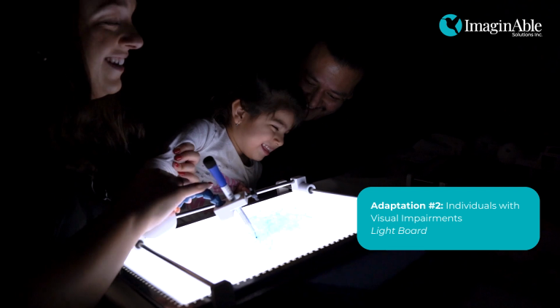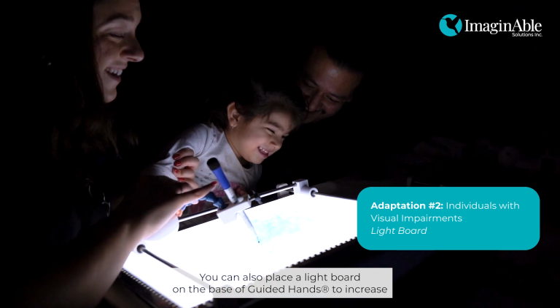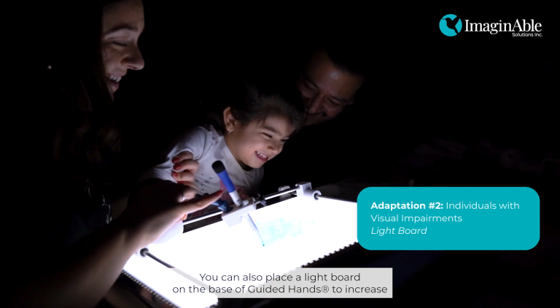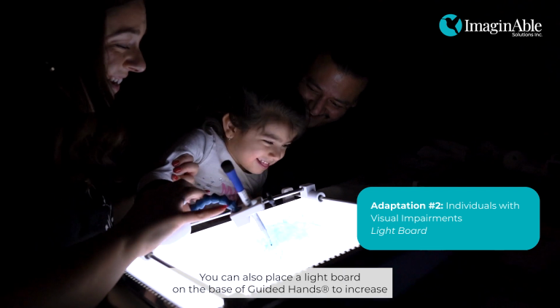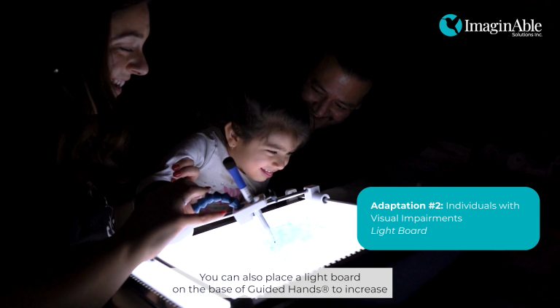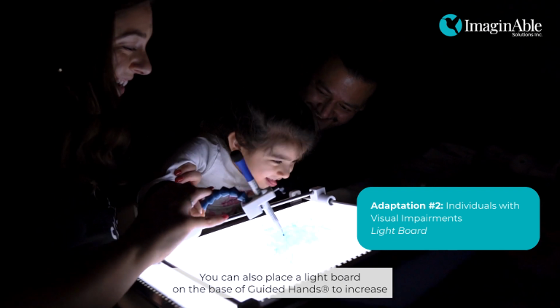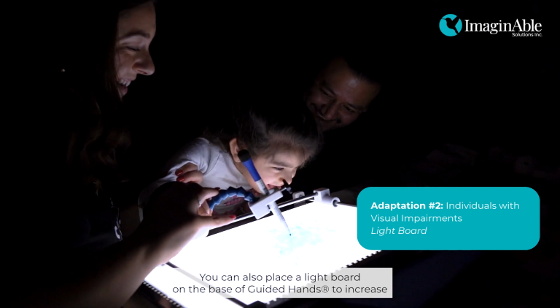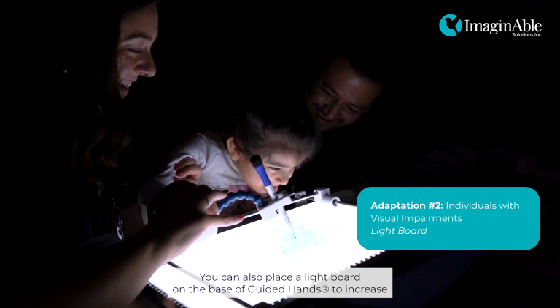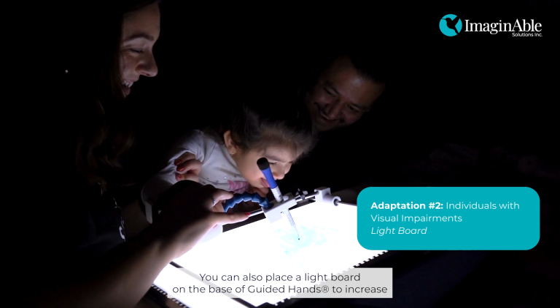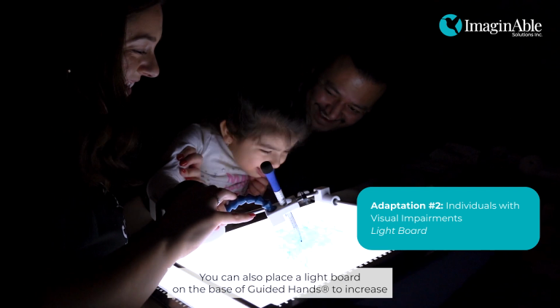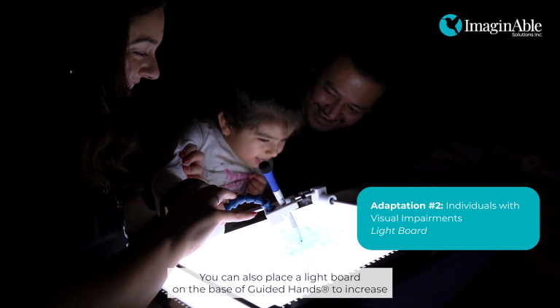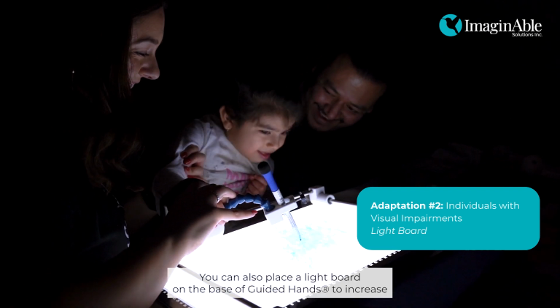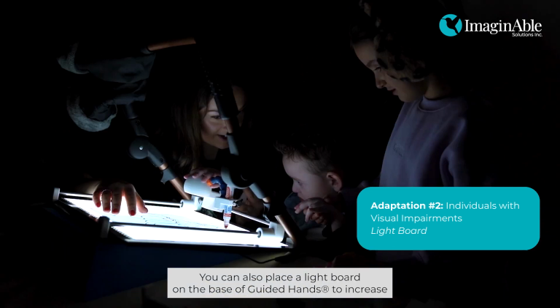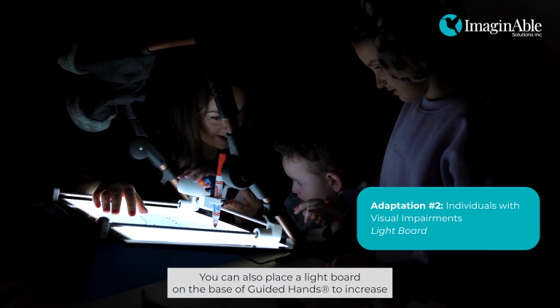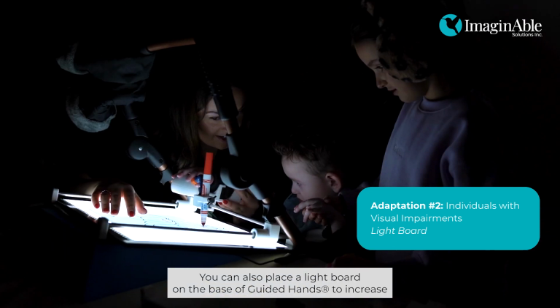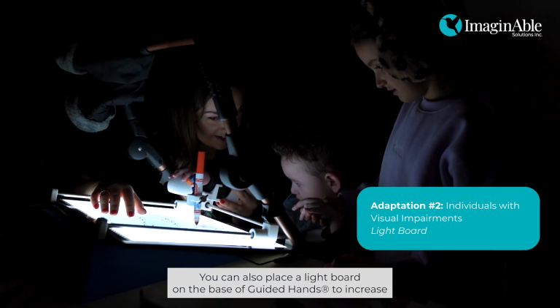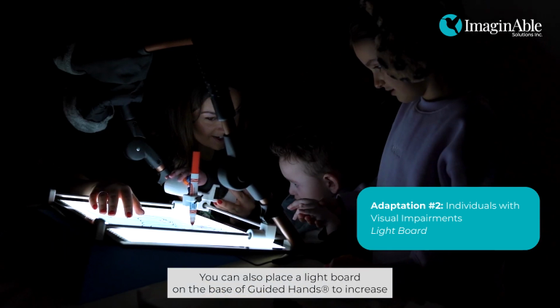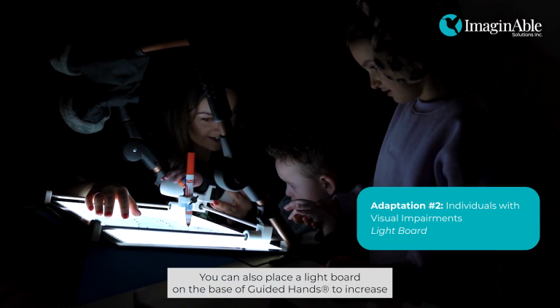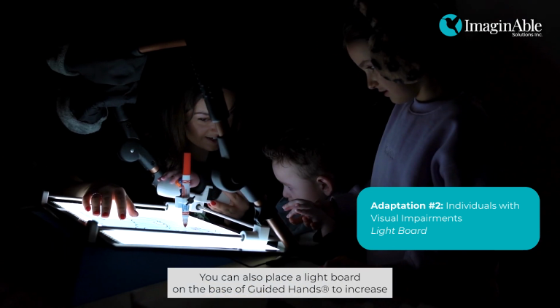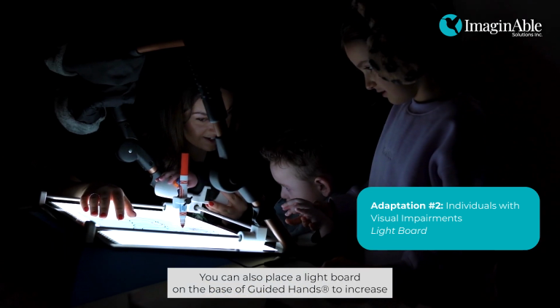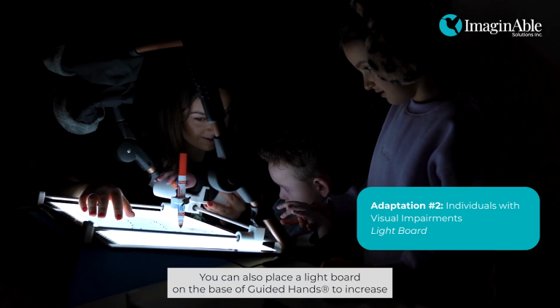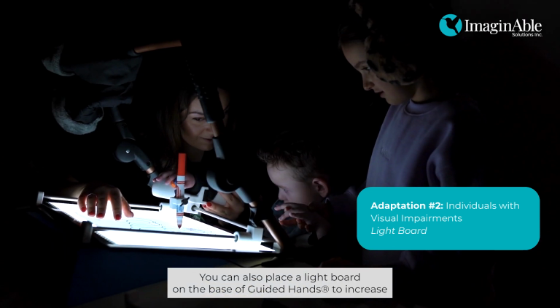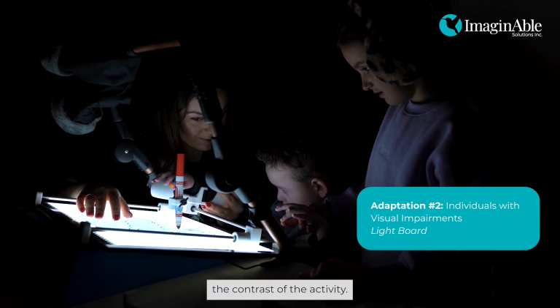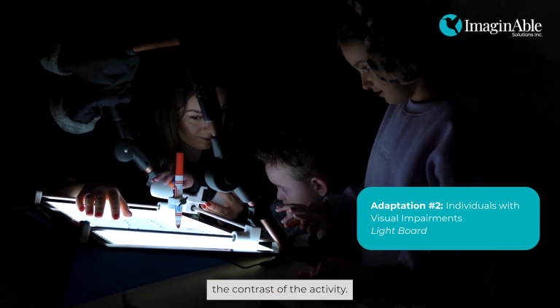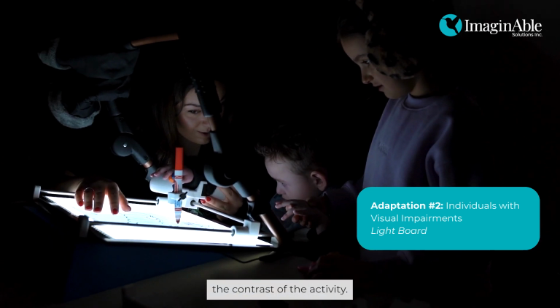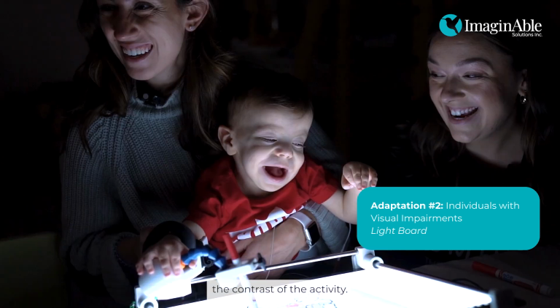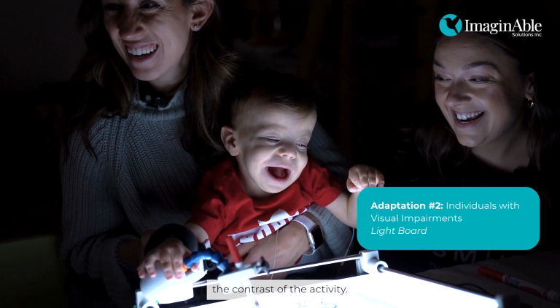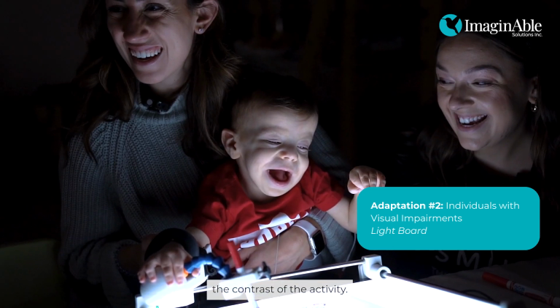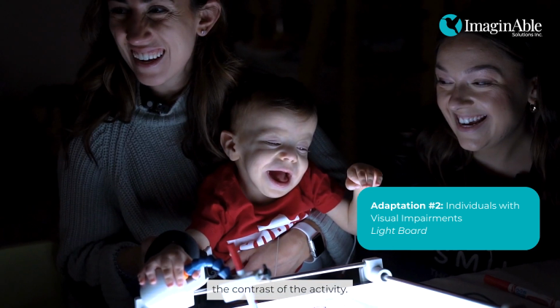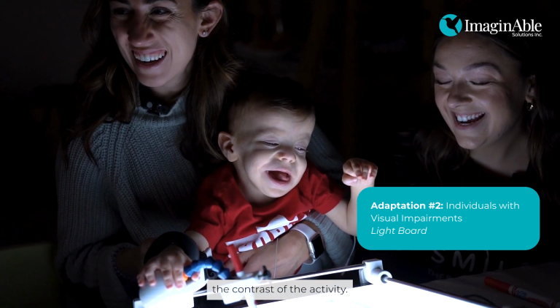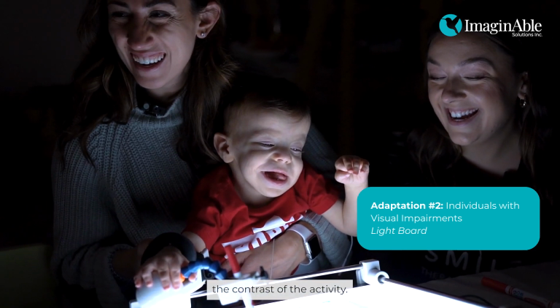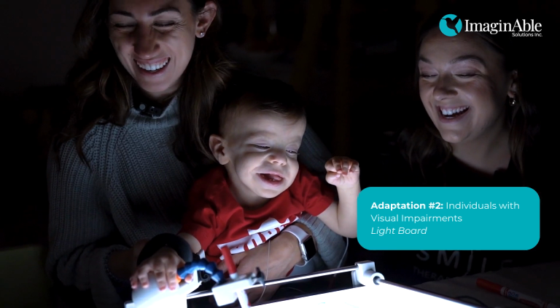You can also place a light board on the base of Guided Hands to increase the contrast of the activity.